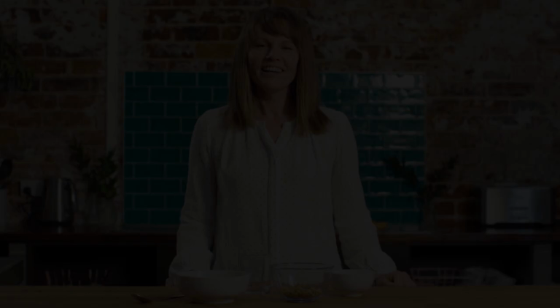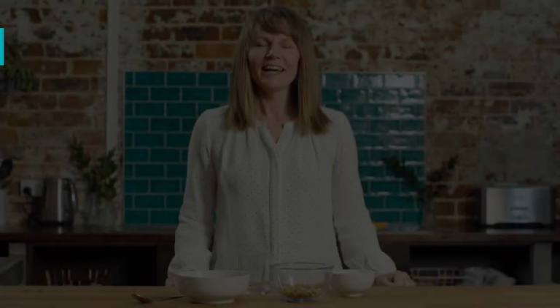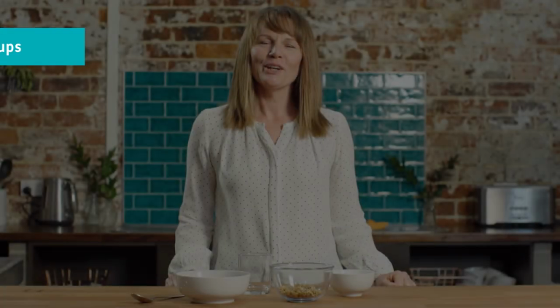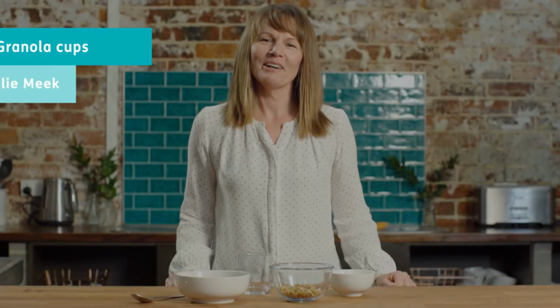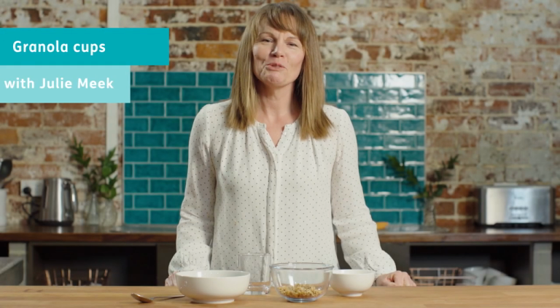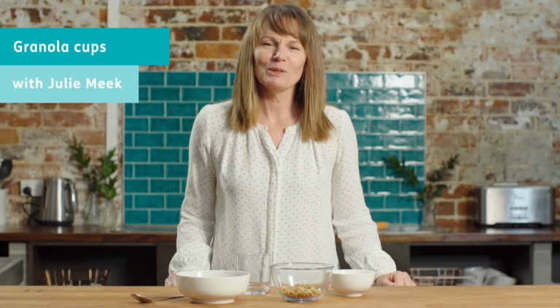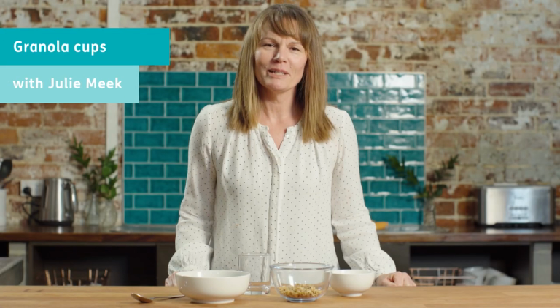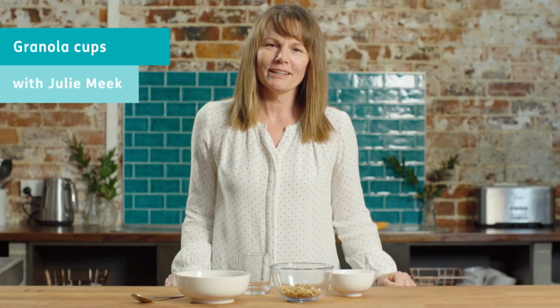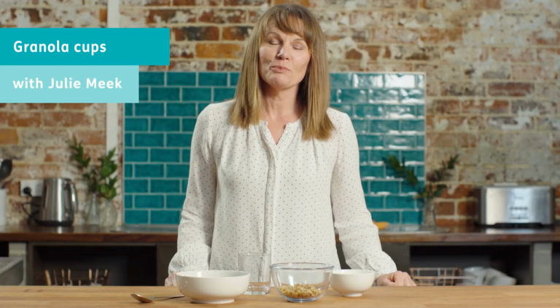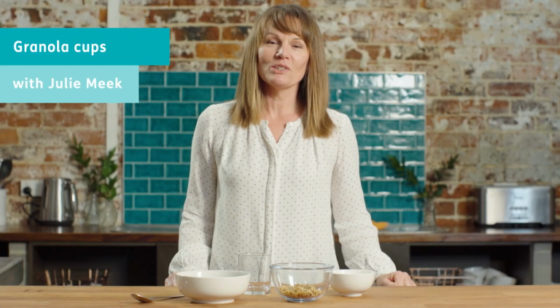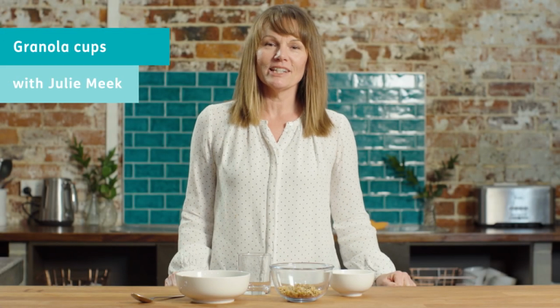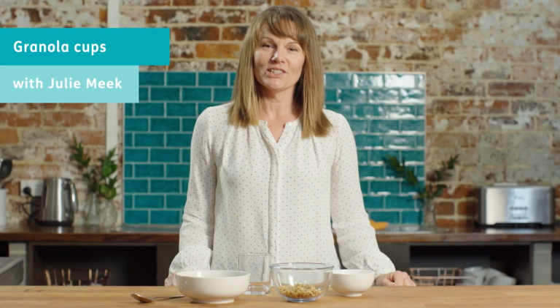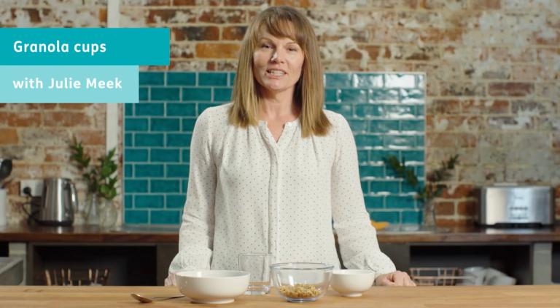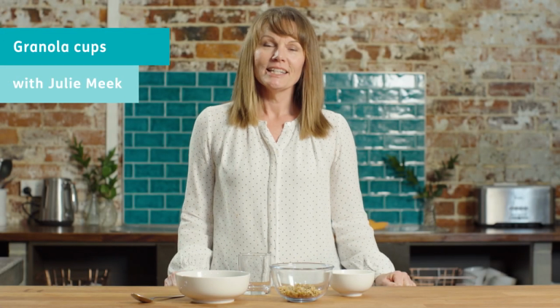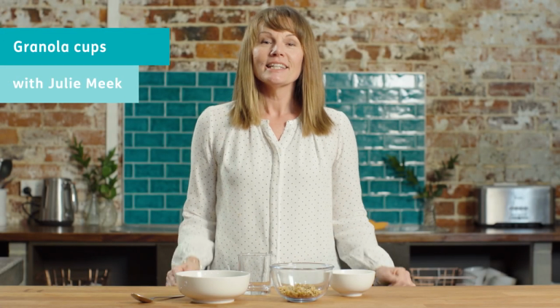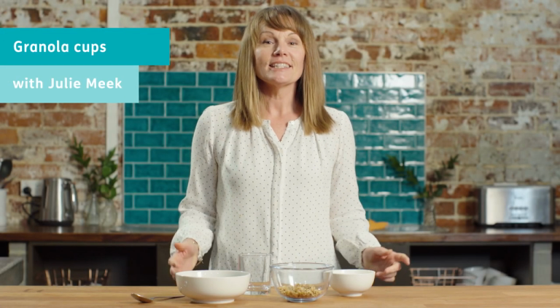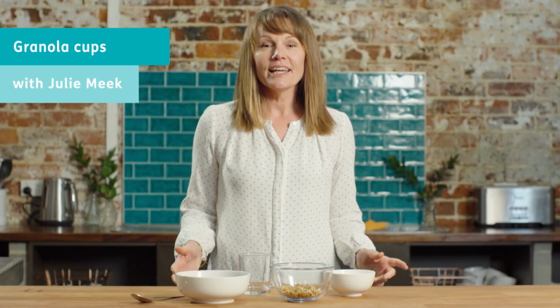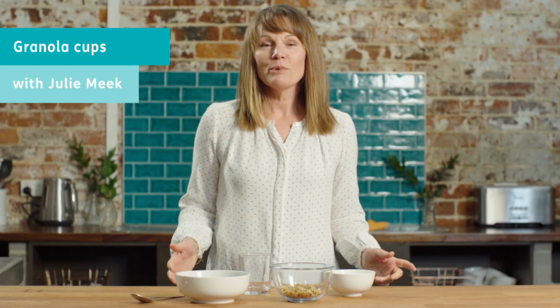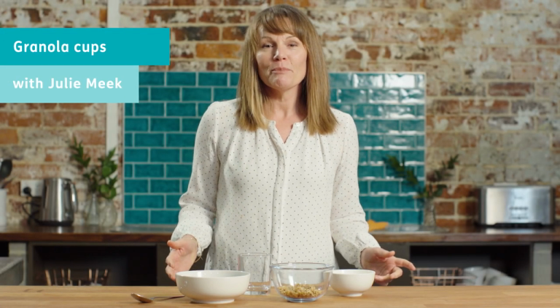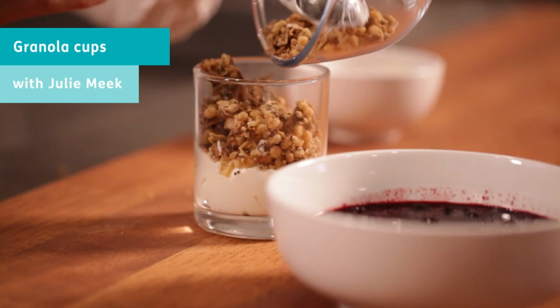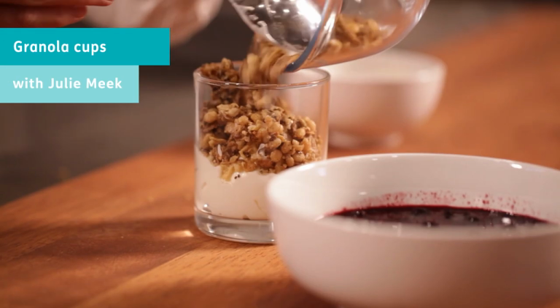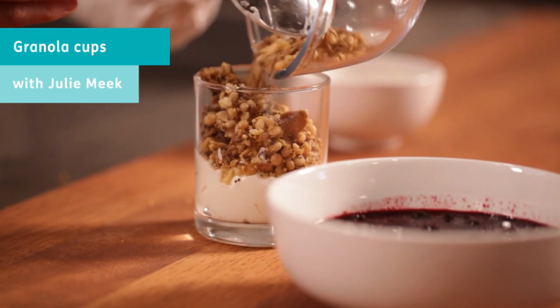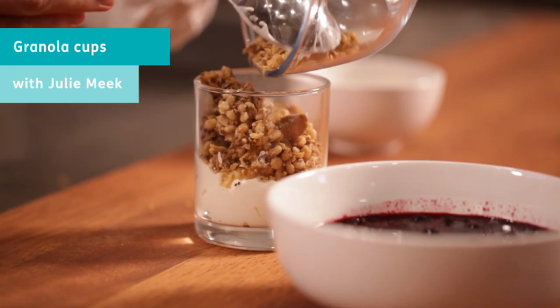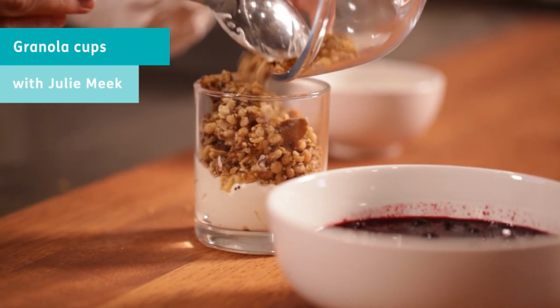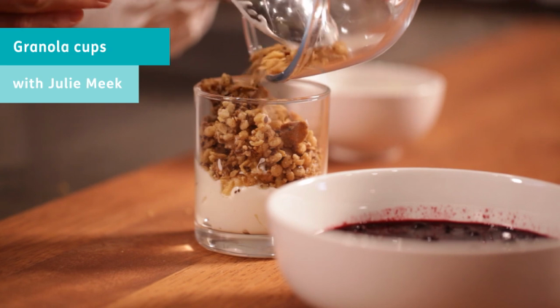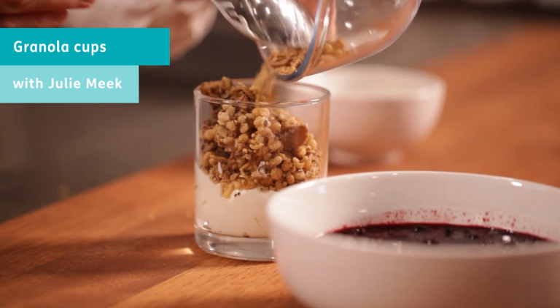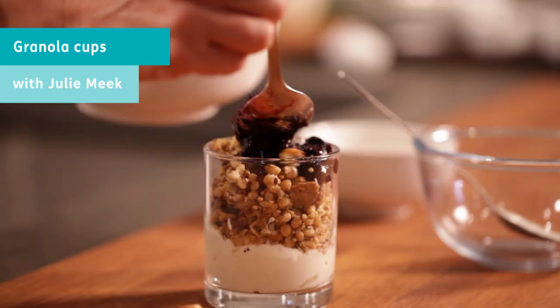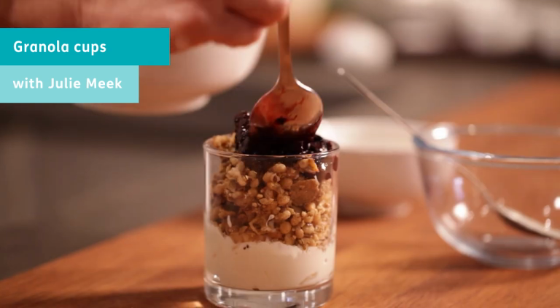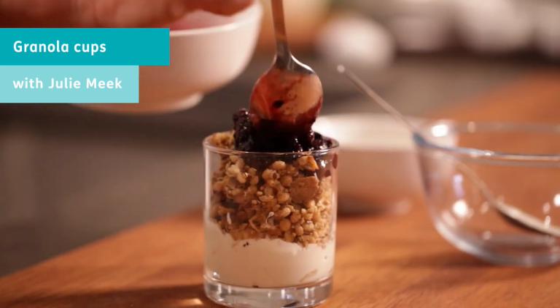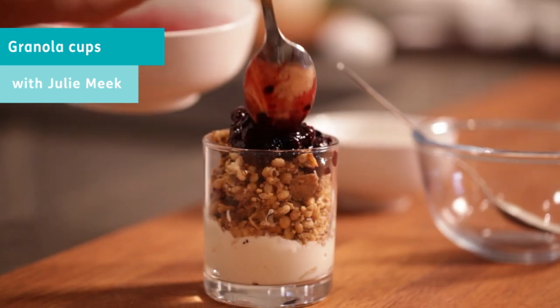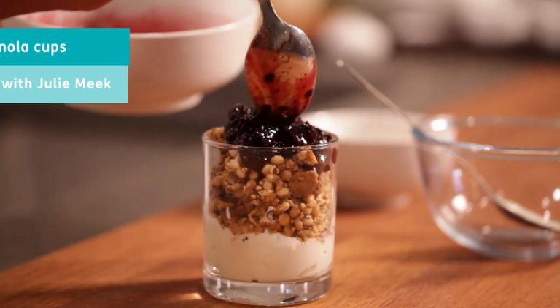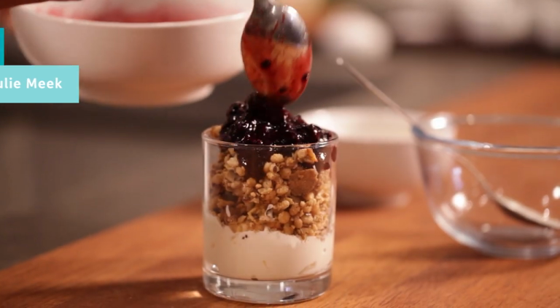Hello, I'm Julie Meek, Sports Dietitian. Today we're making a breakfast — a really simple breakfast.